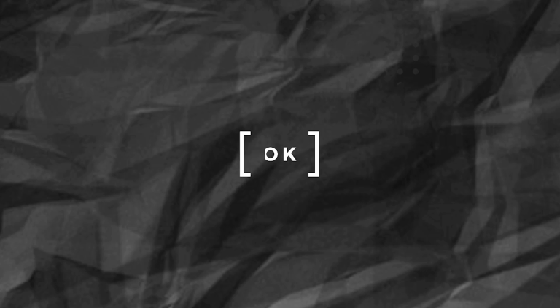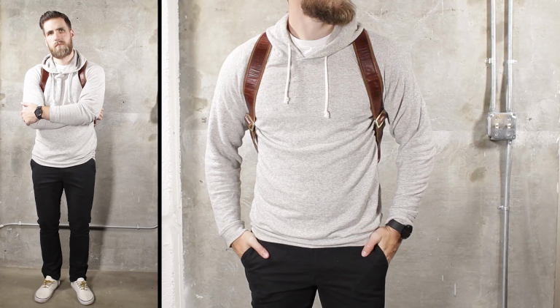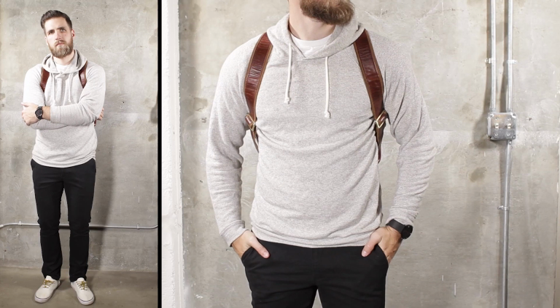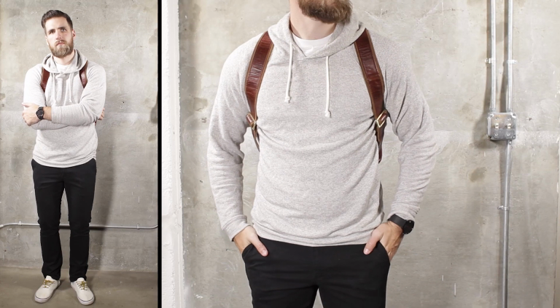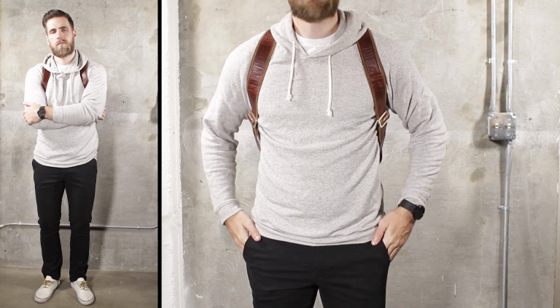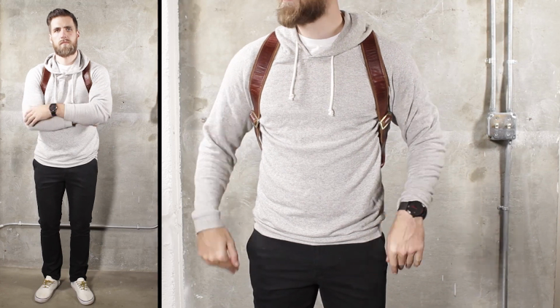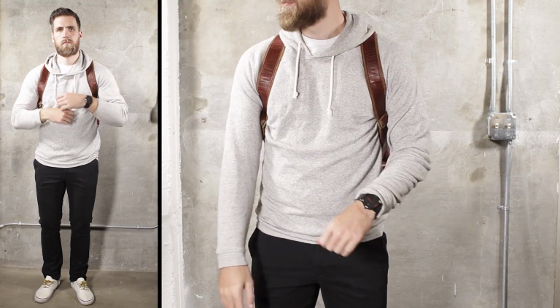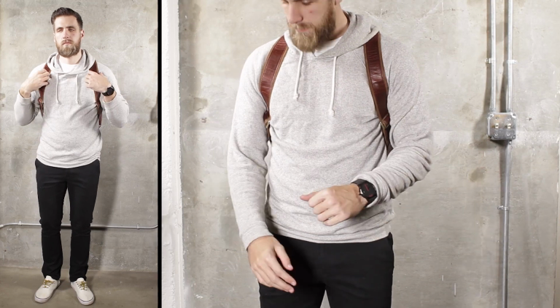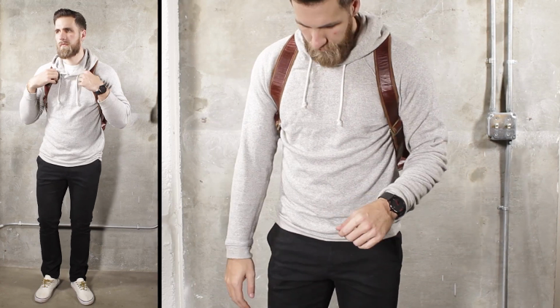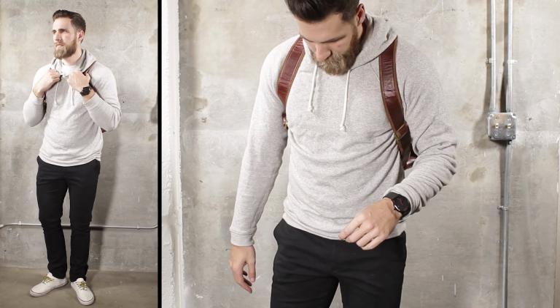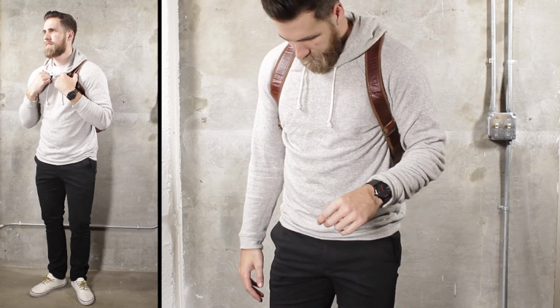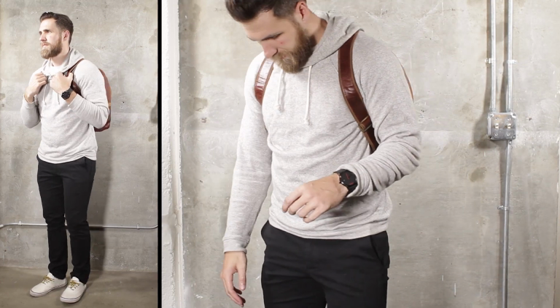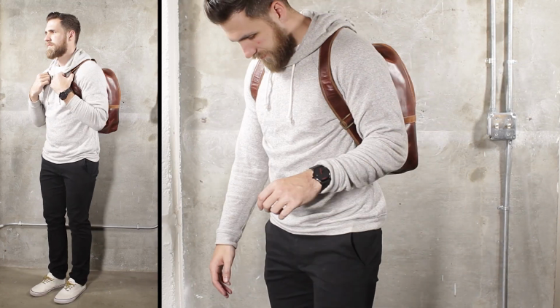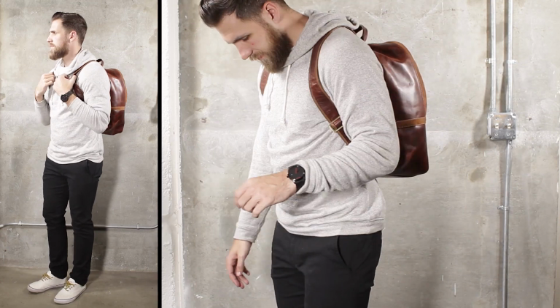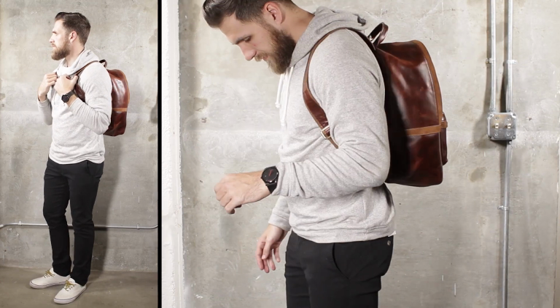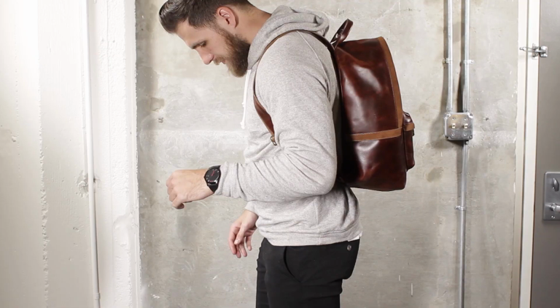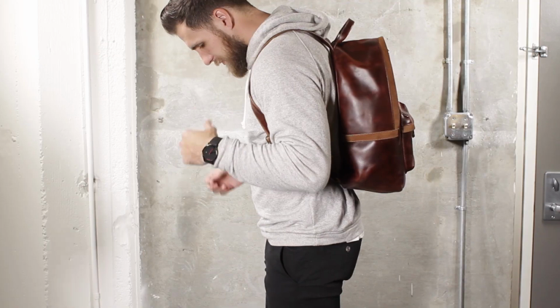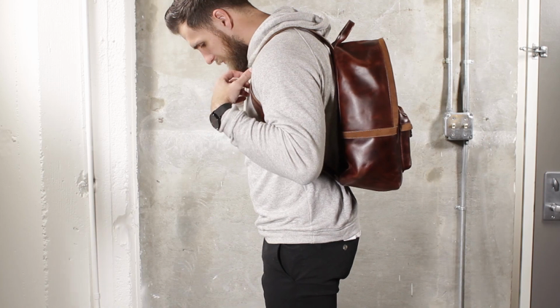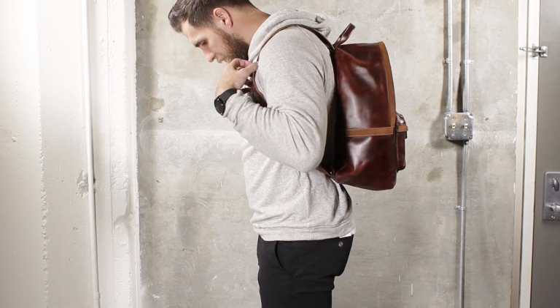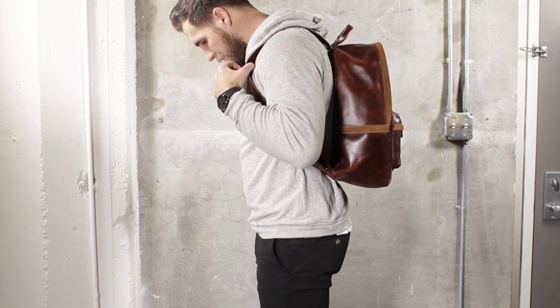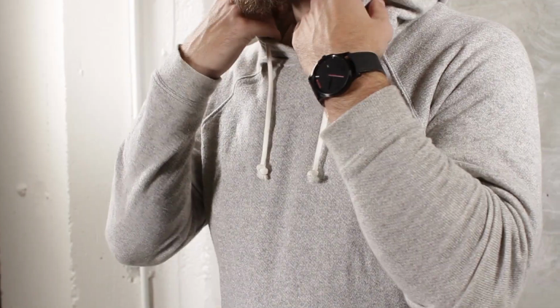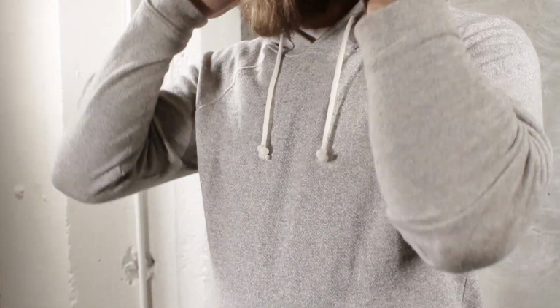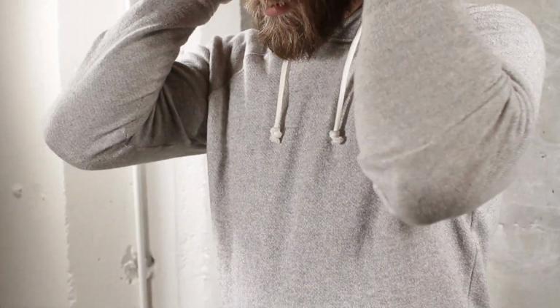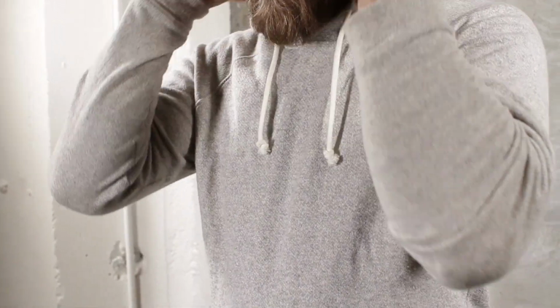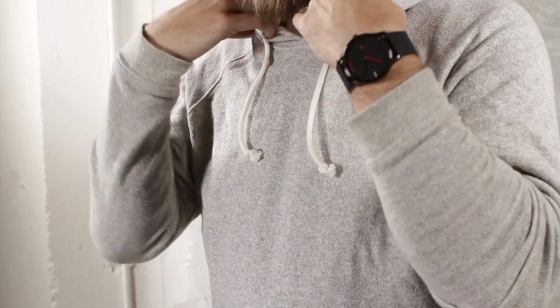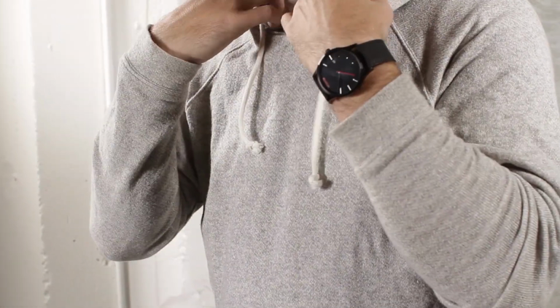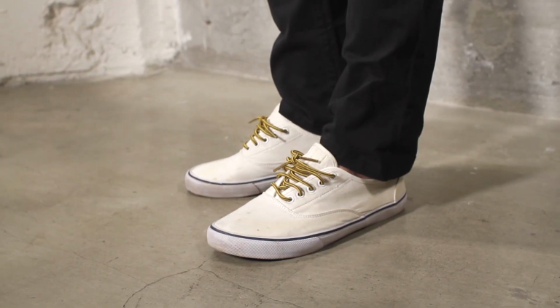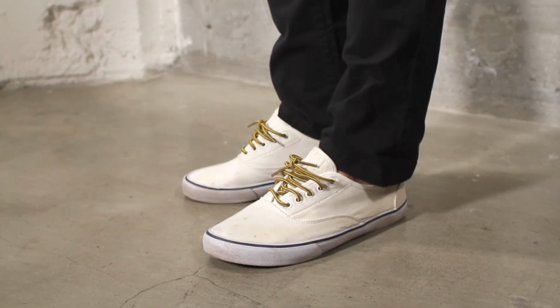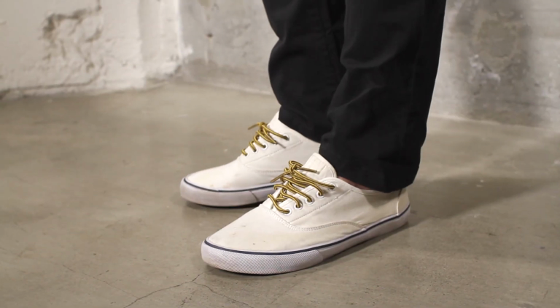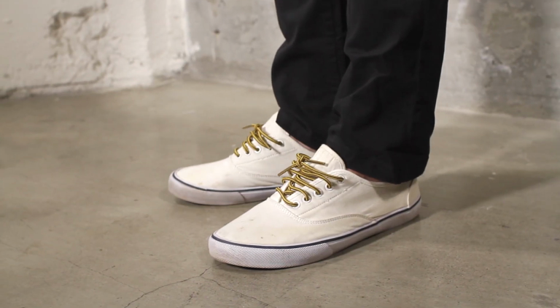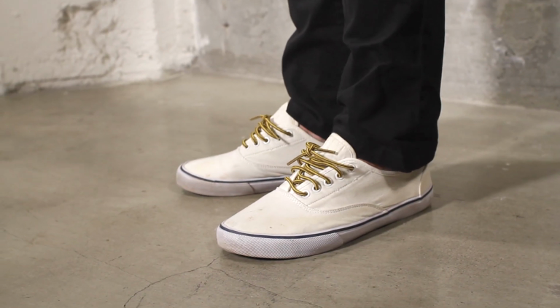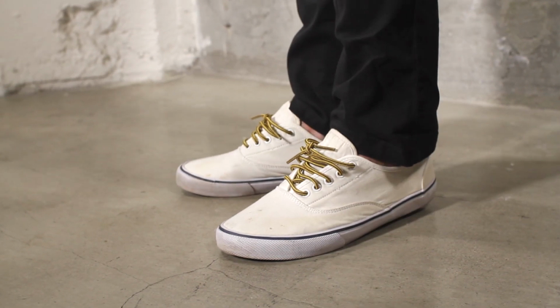For chilly days, try chinos and a hooded sweatshirt. Perfect for traveling or those times when you feel like taking a day off but don't want to look like a bum.